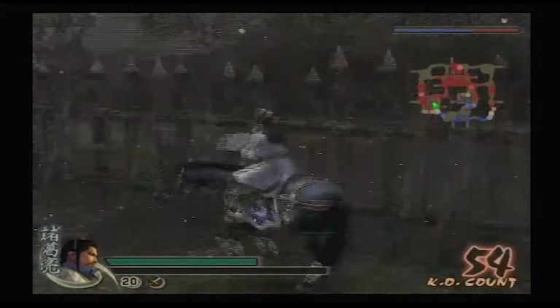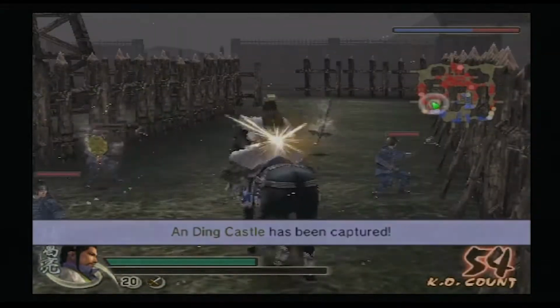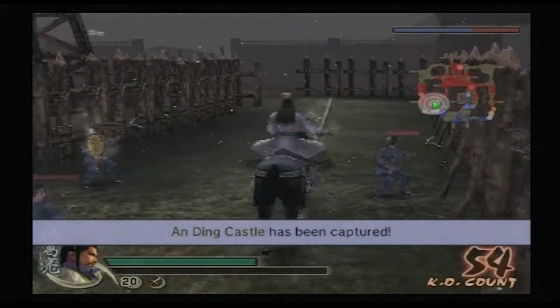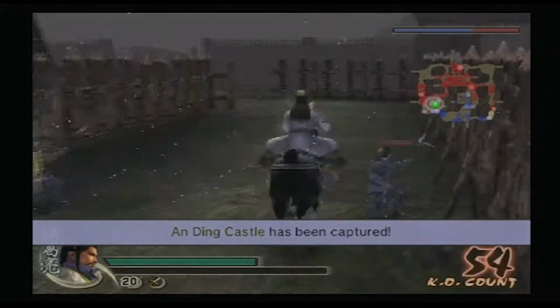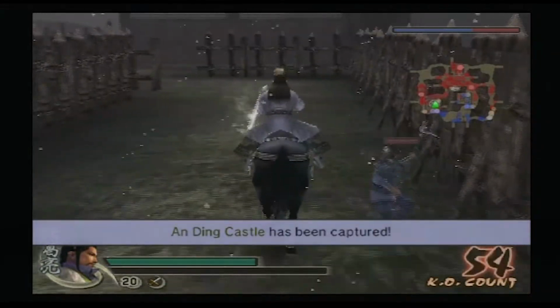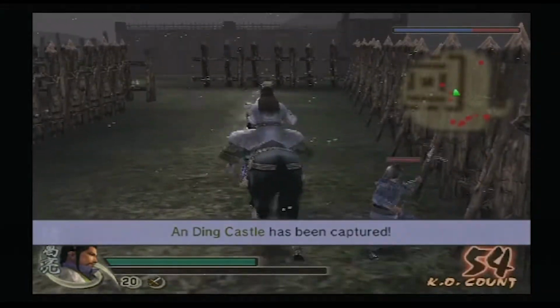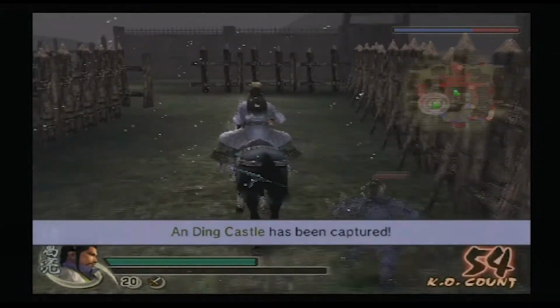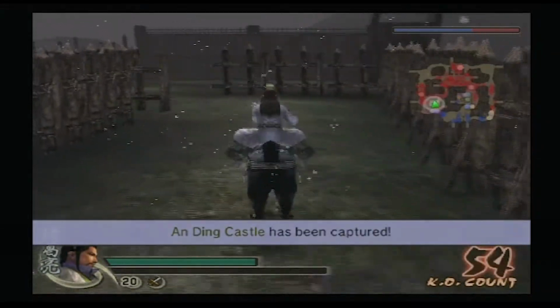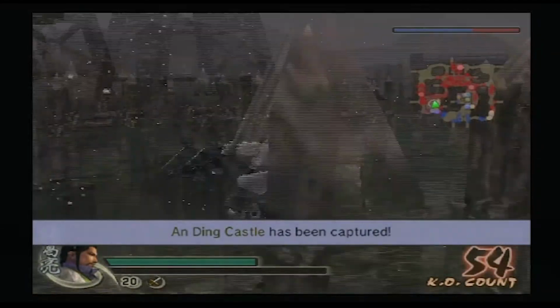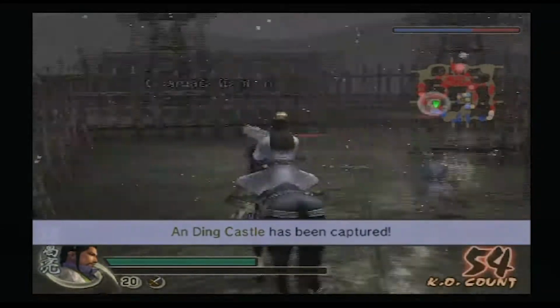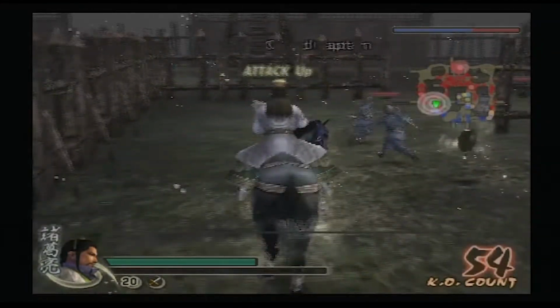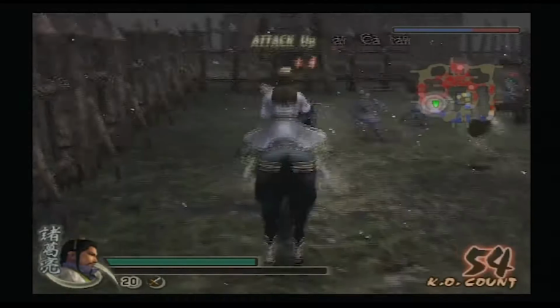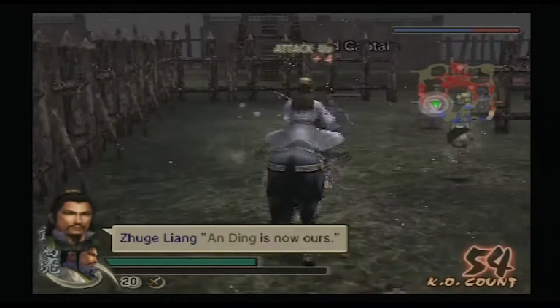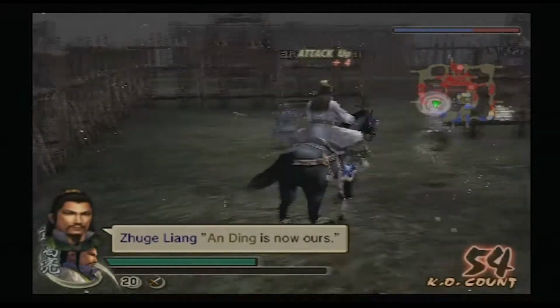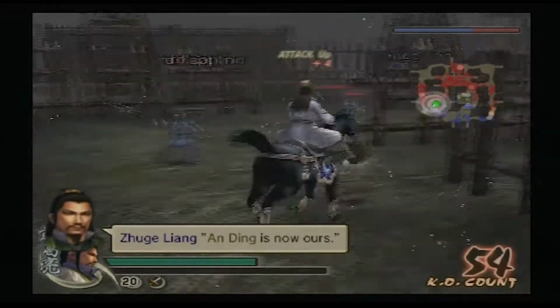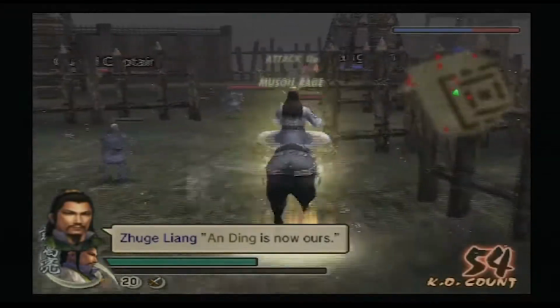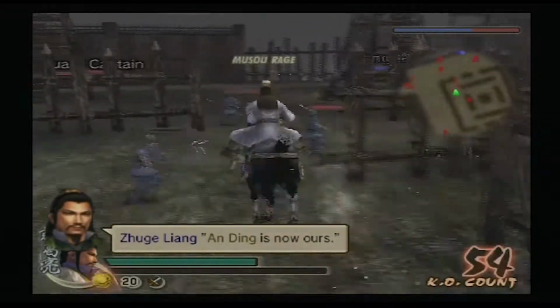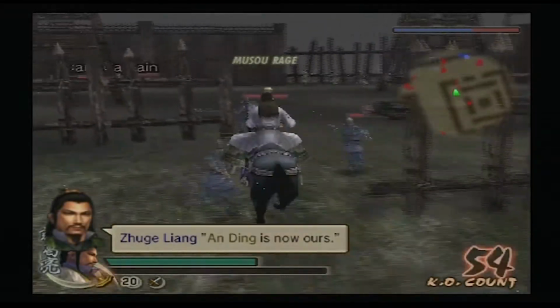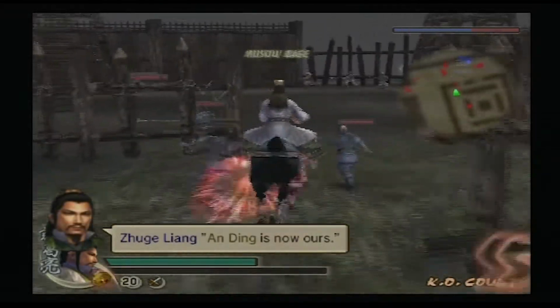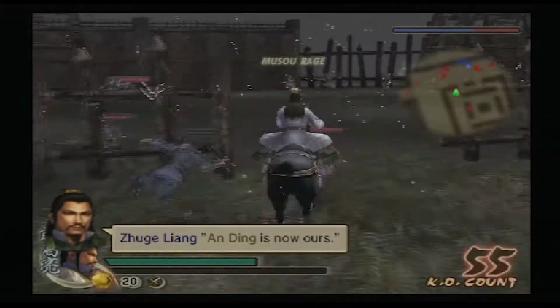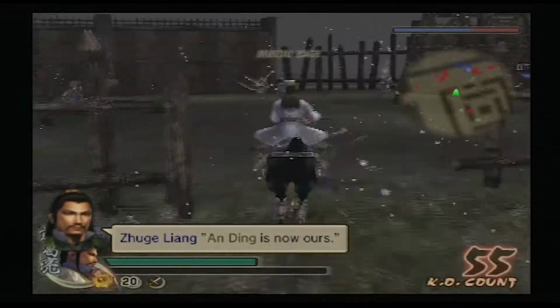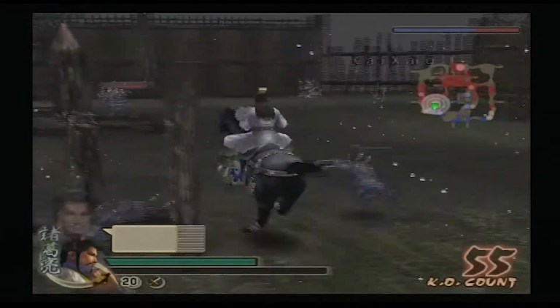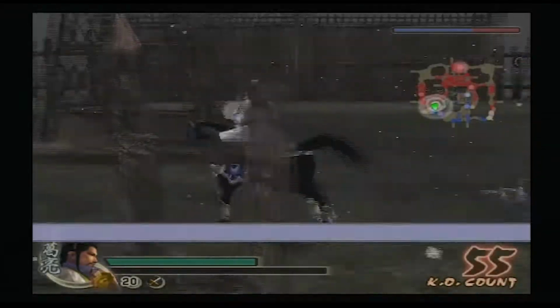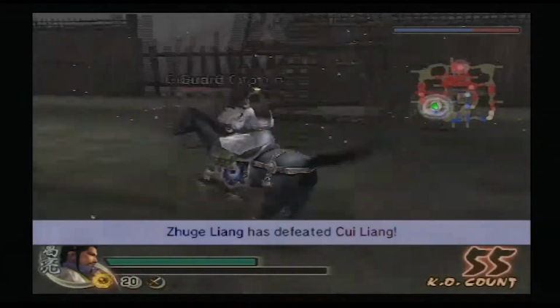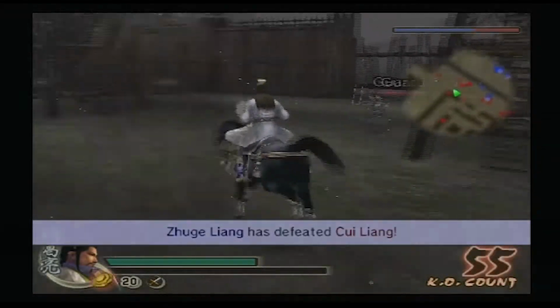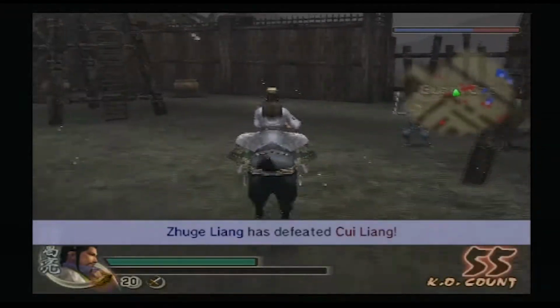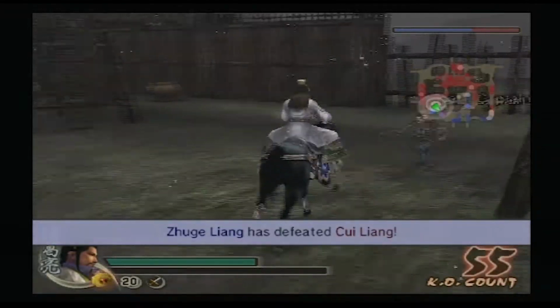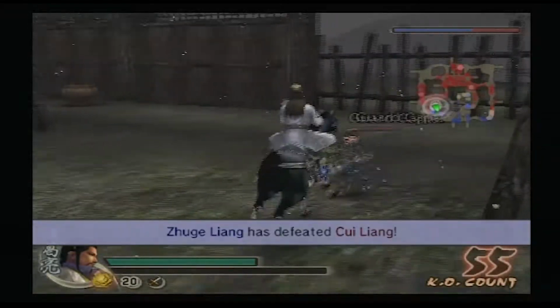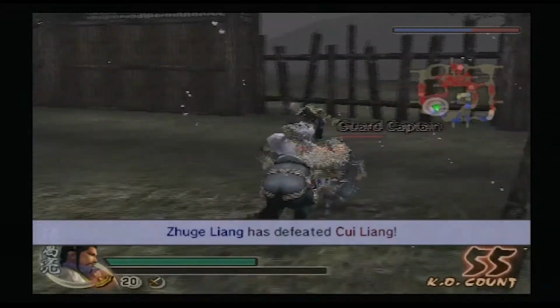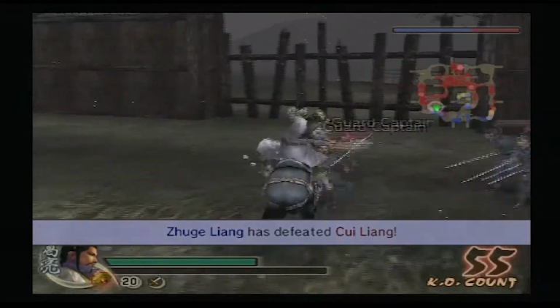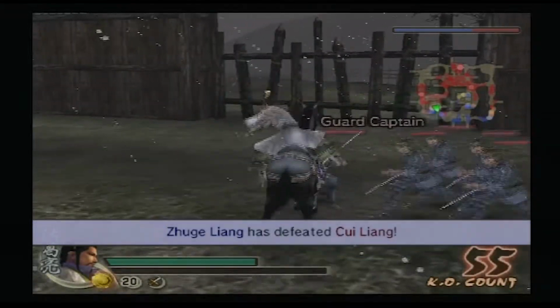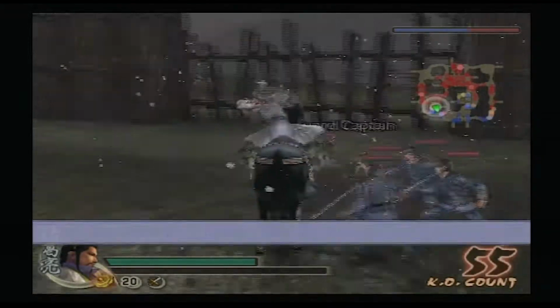Zhuge Liang's Musou is overpowered. Han Ding is now ours. Totally broke, 100% broke.